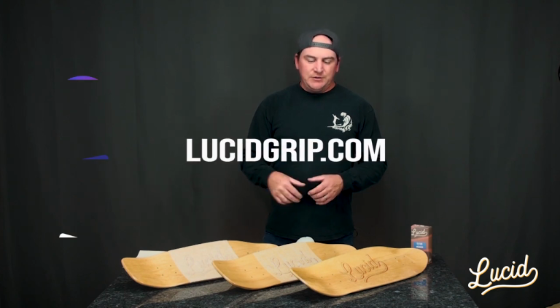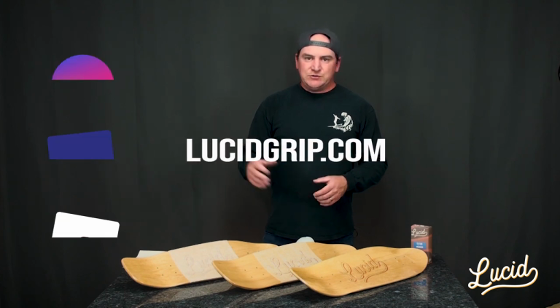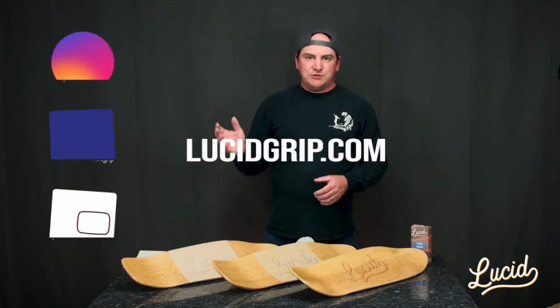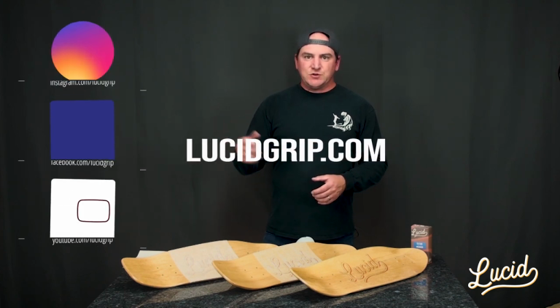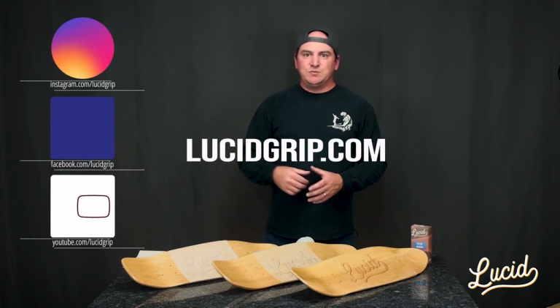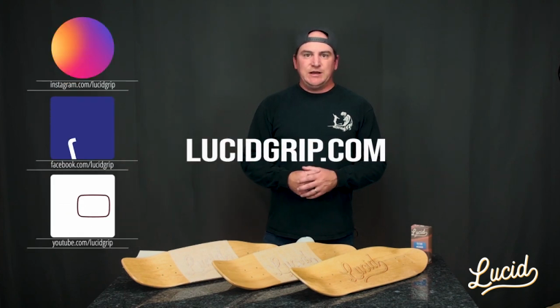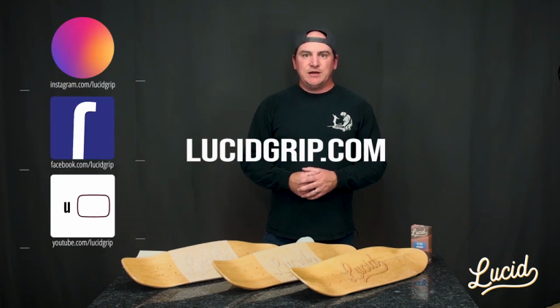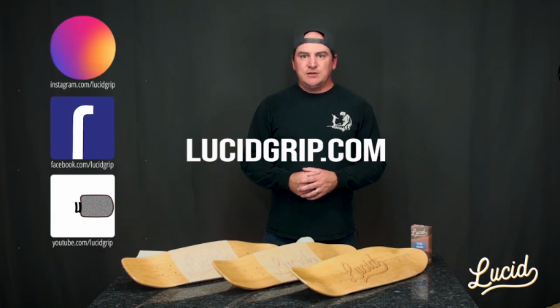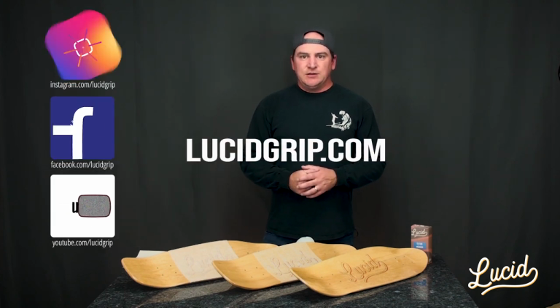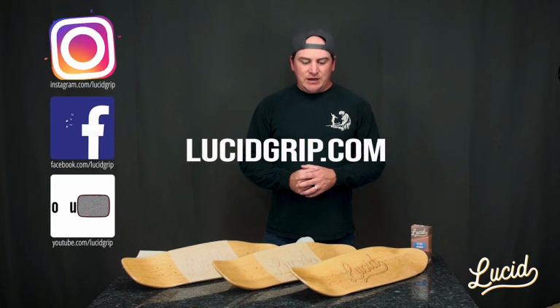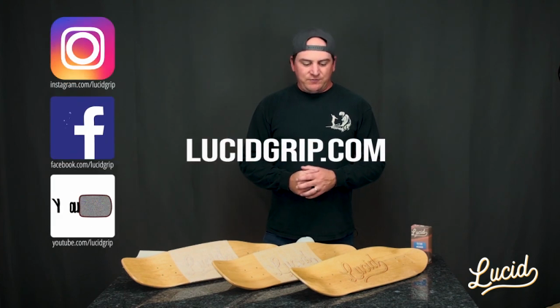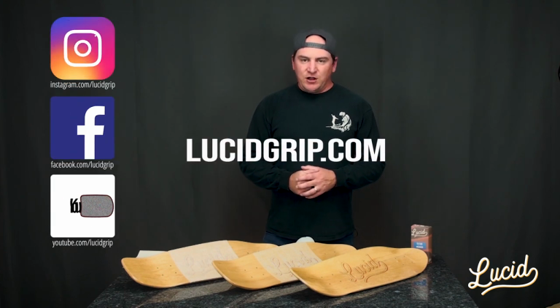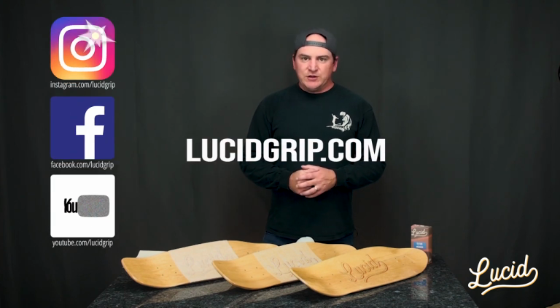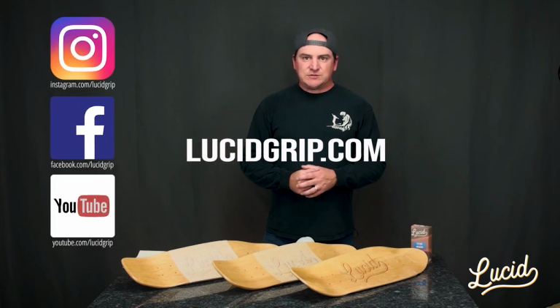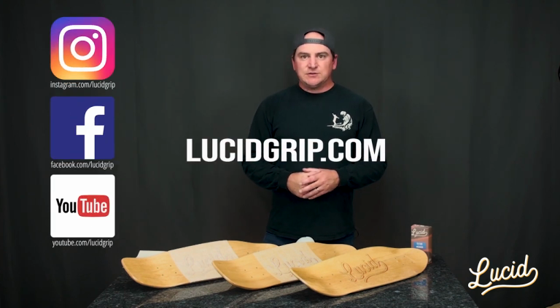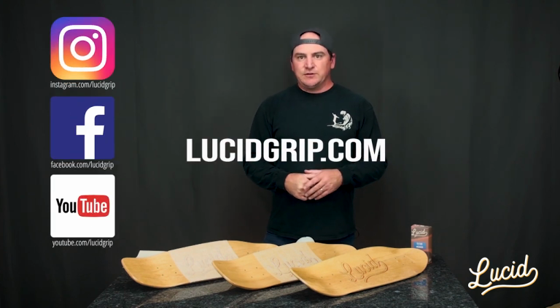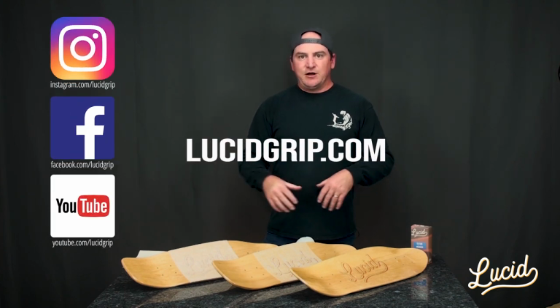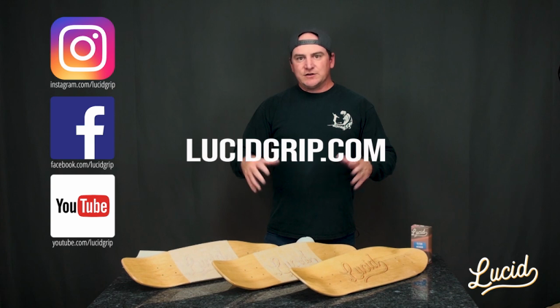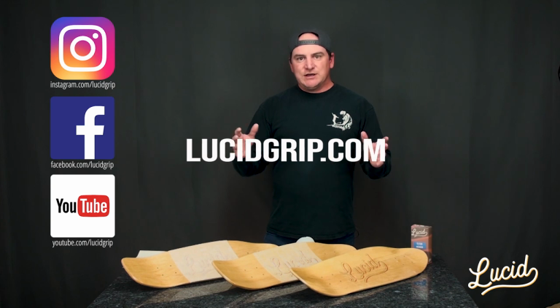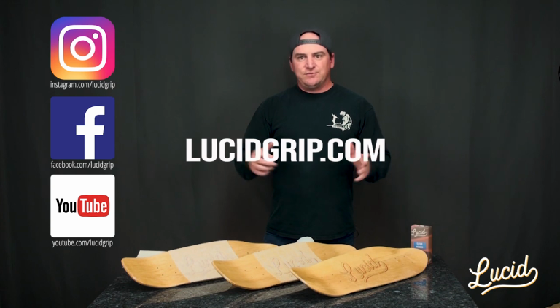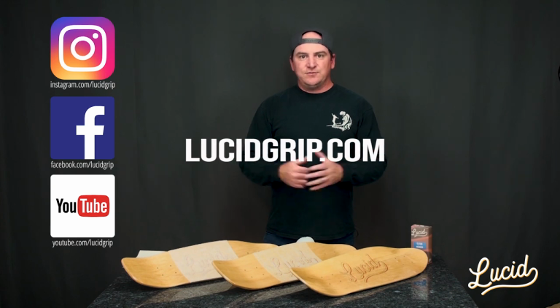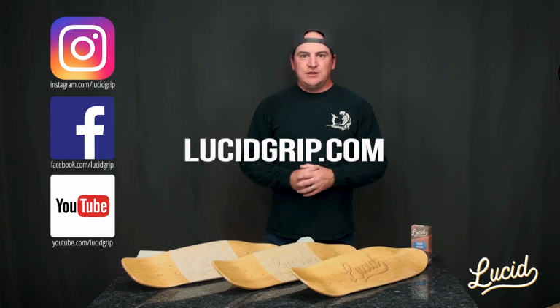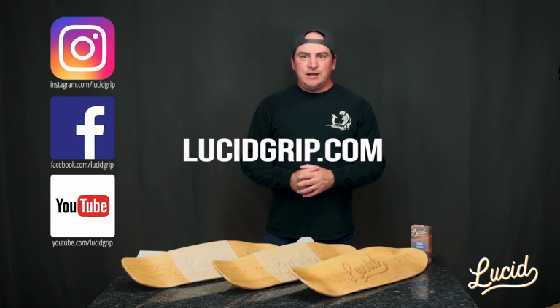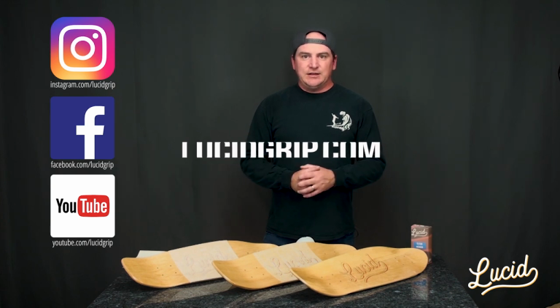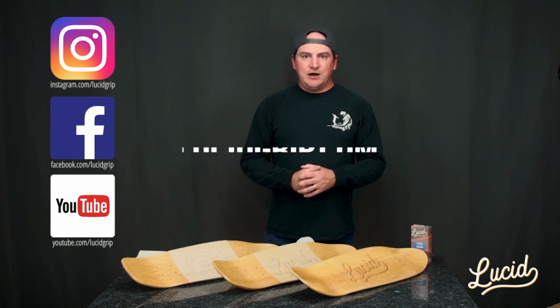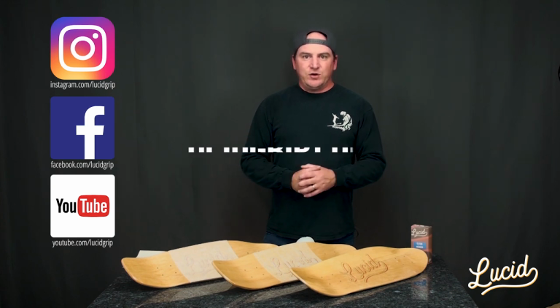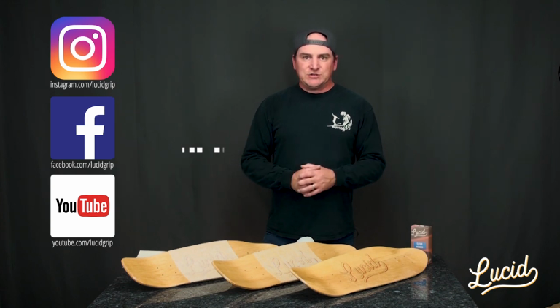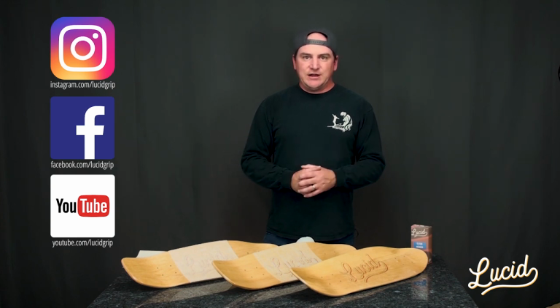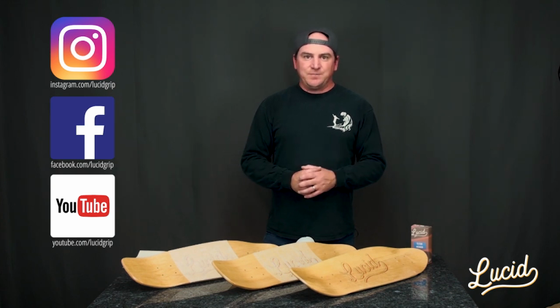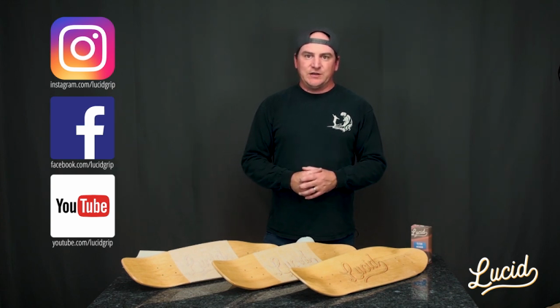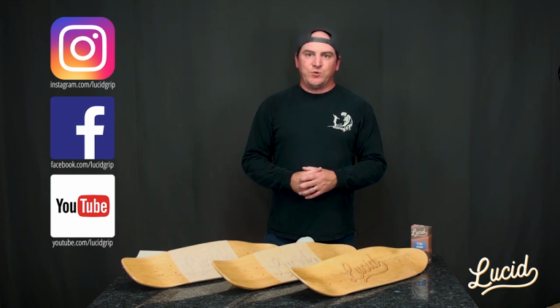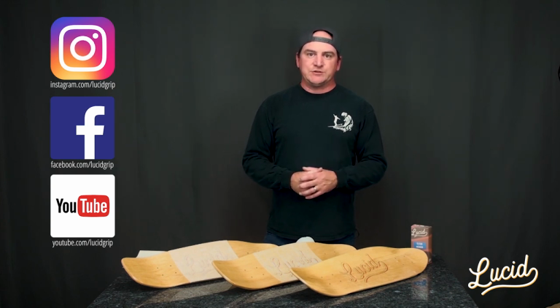YouTube, social media — follow us, like all our stuff, and we'll catch you later. Thanks for watching.